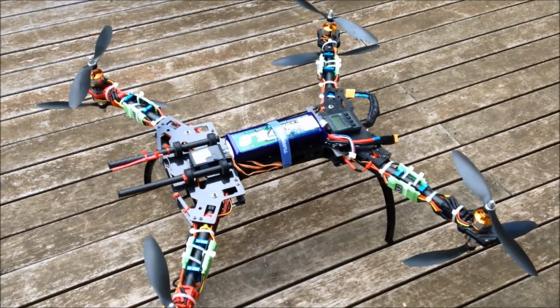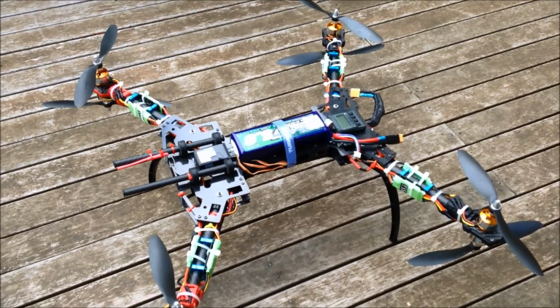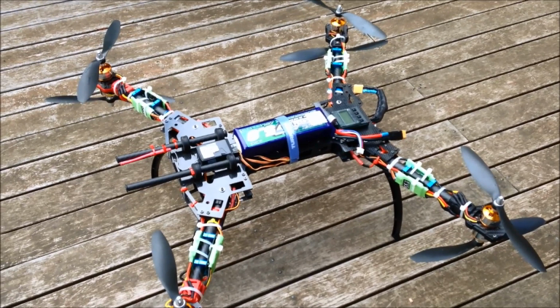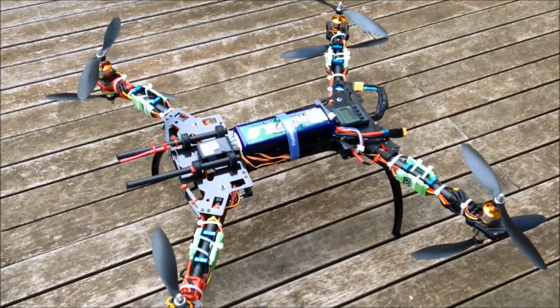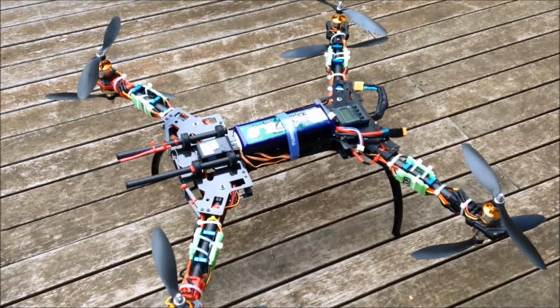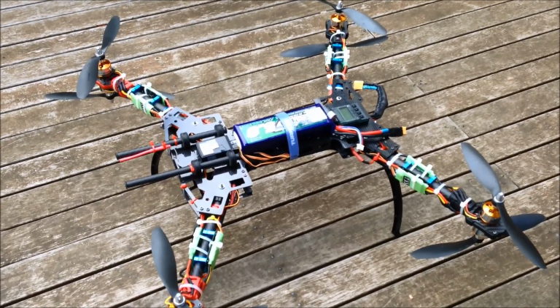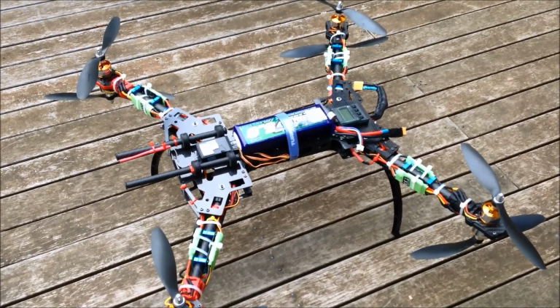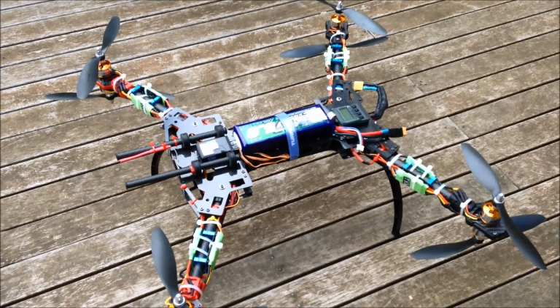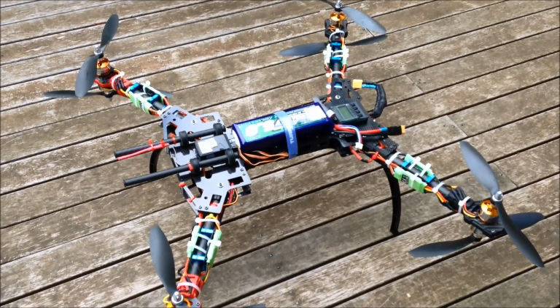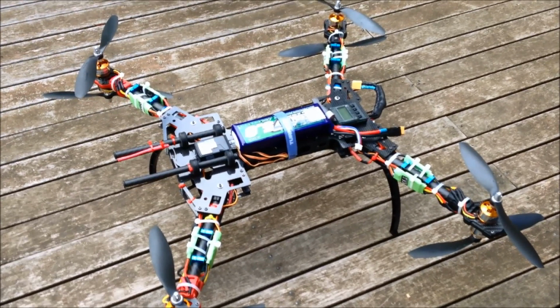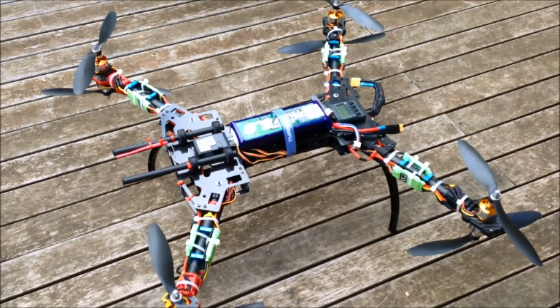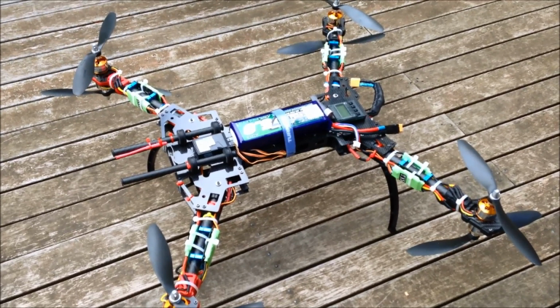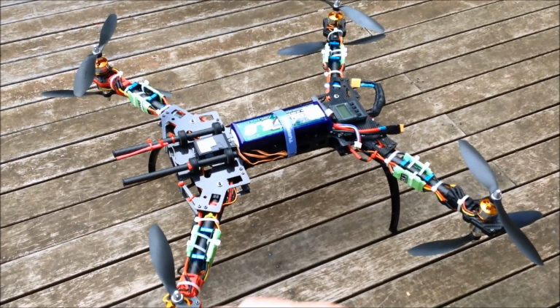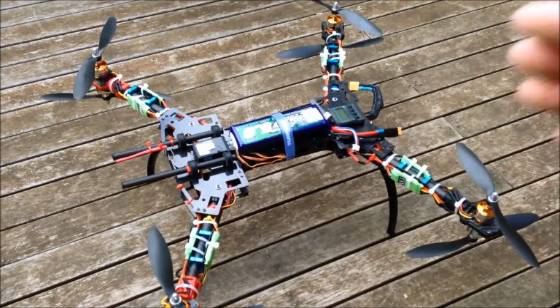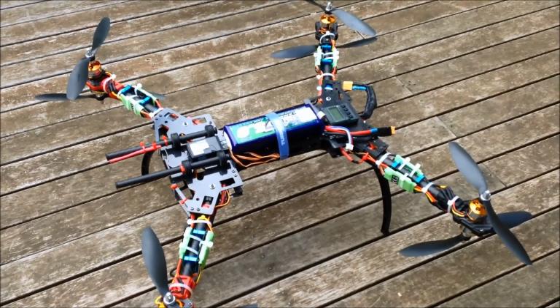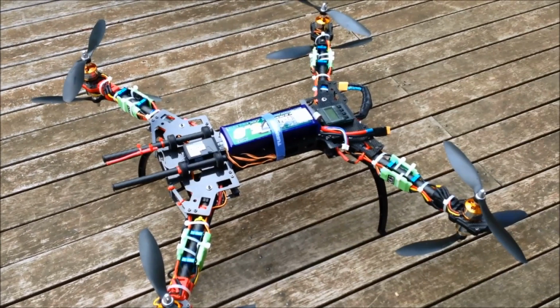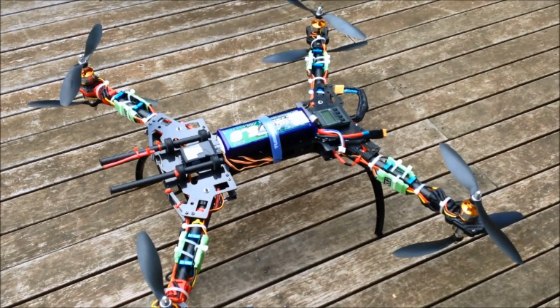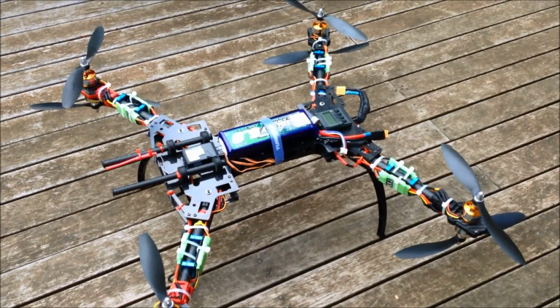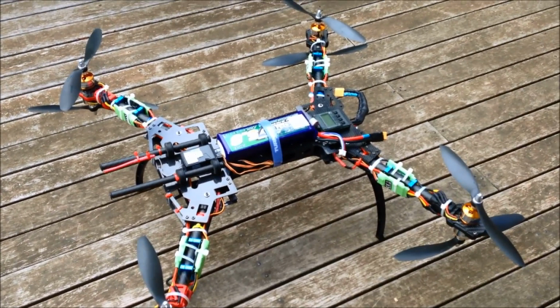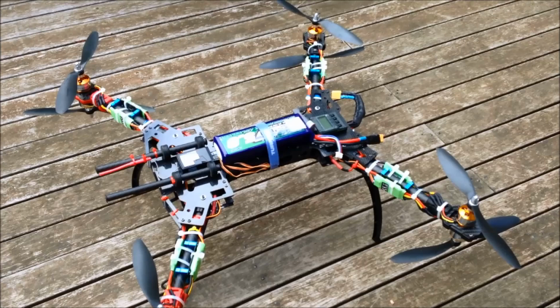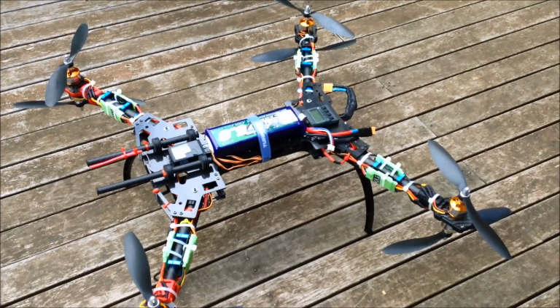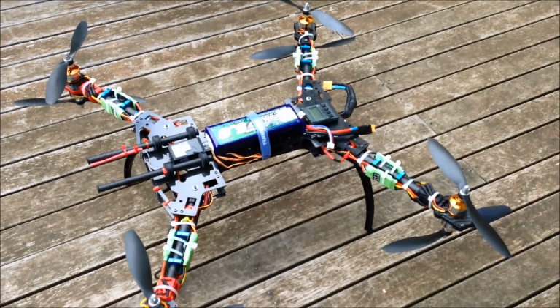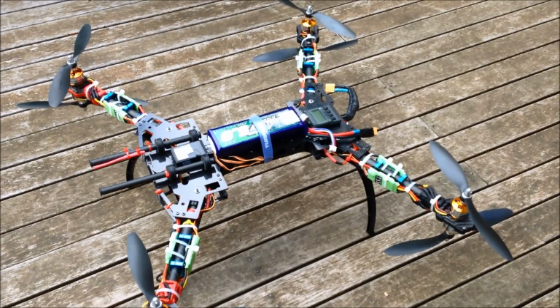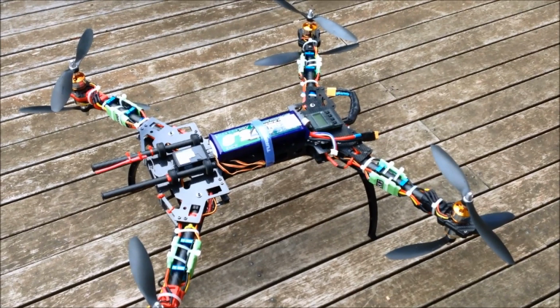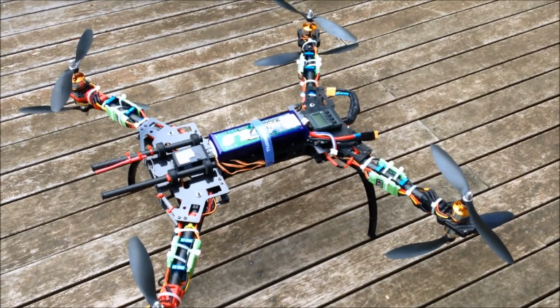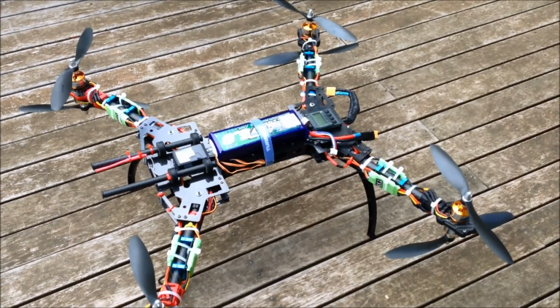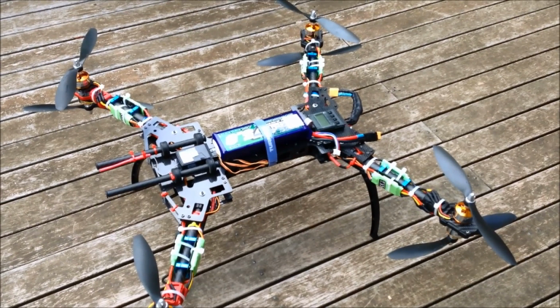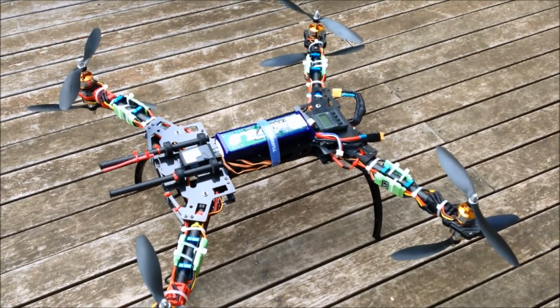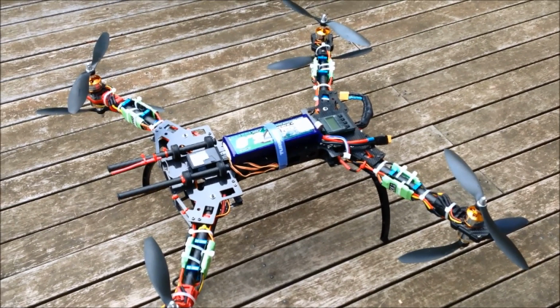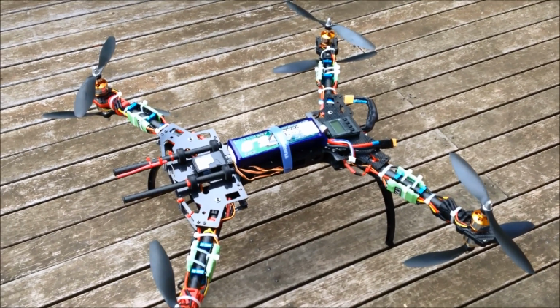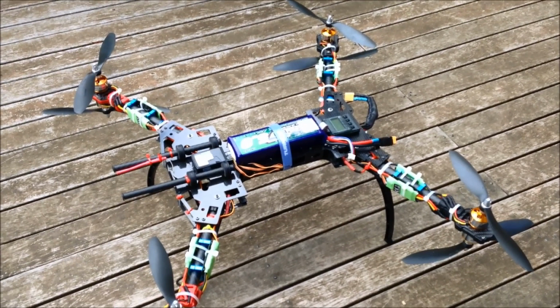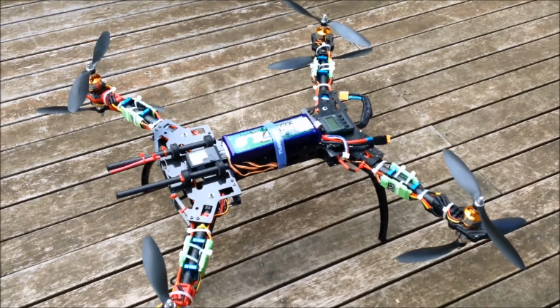So I'll post a picture of the motor layout and give you a brief flight.